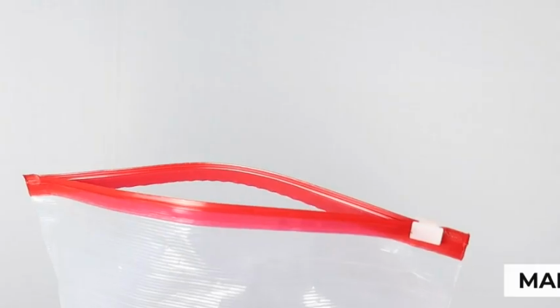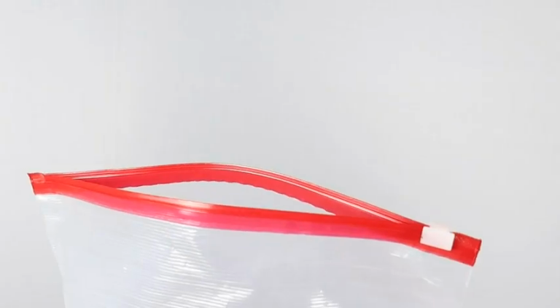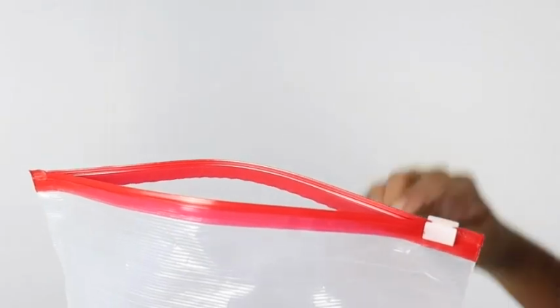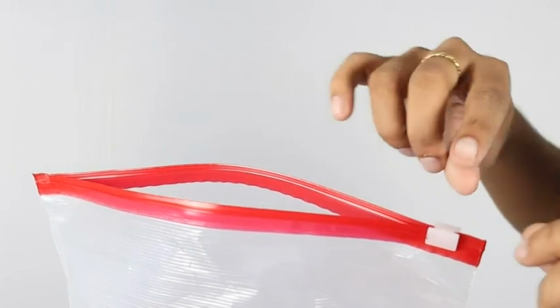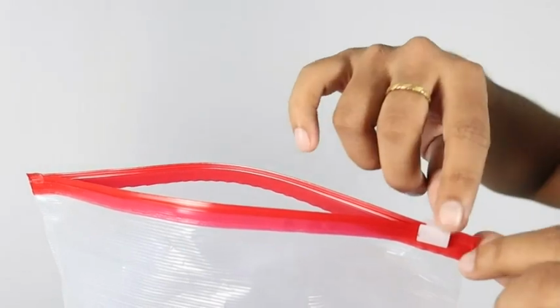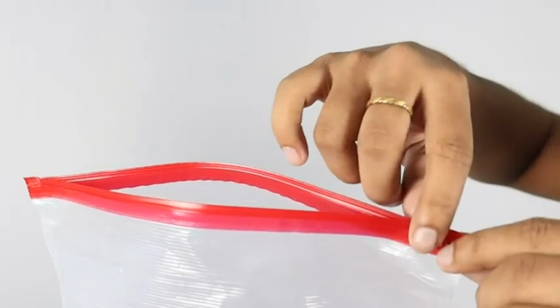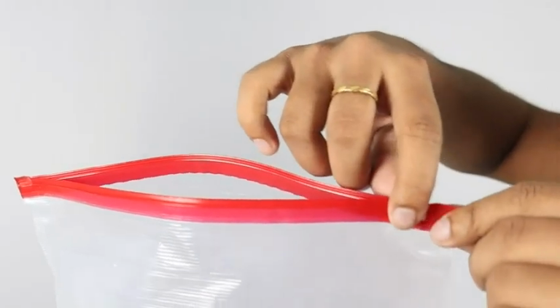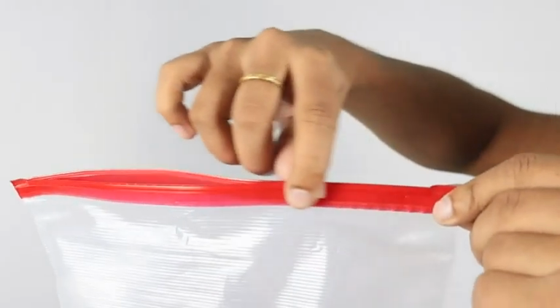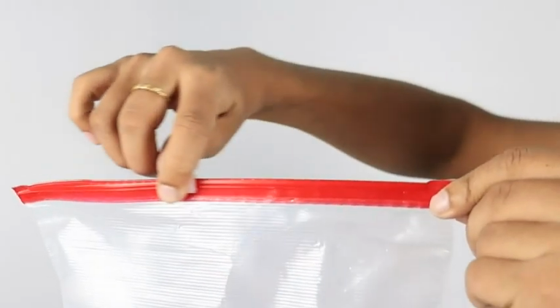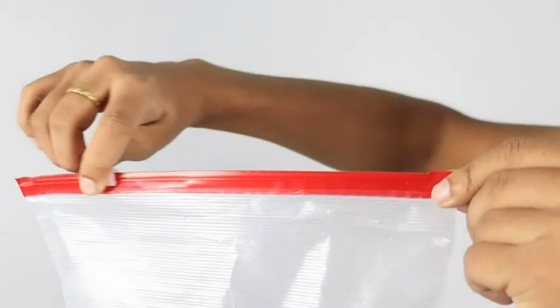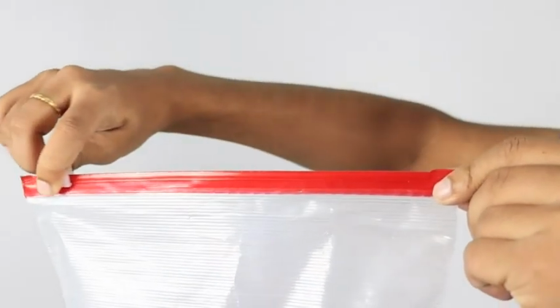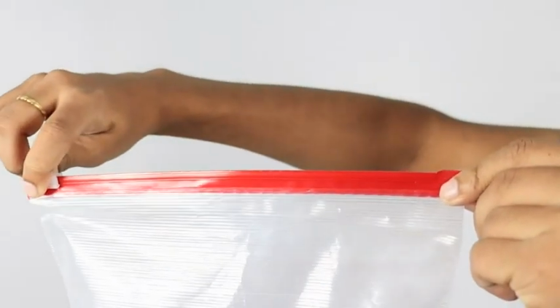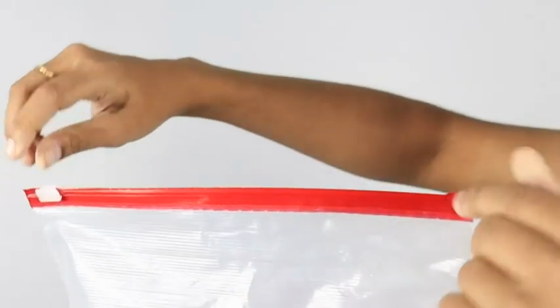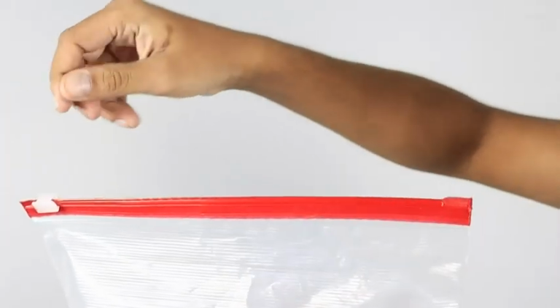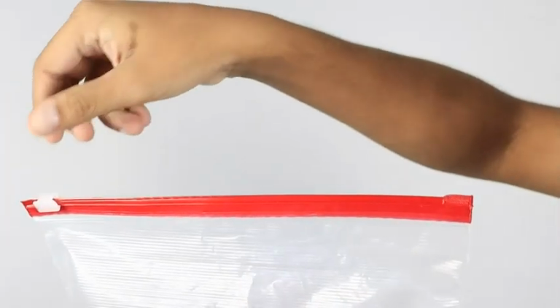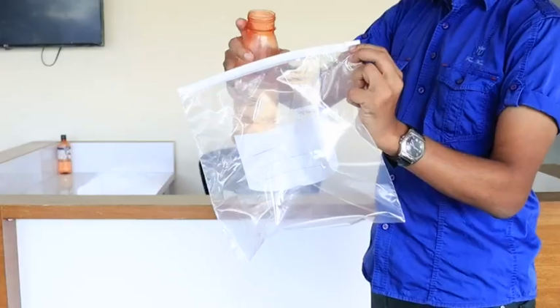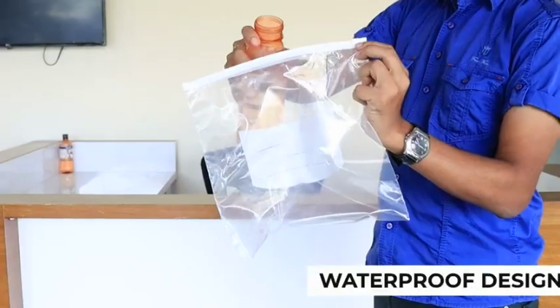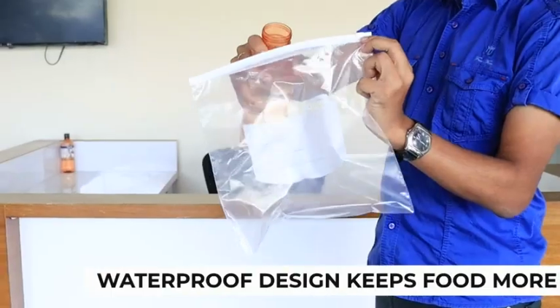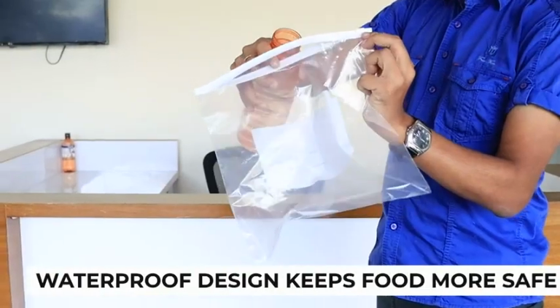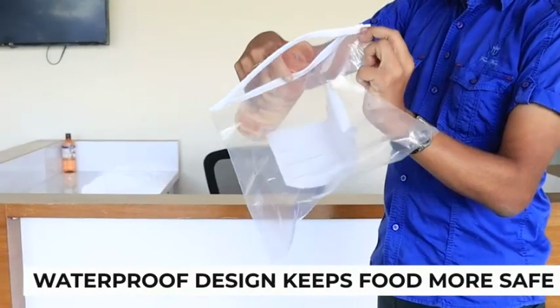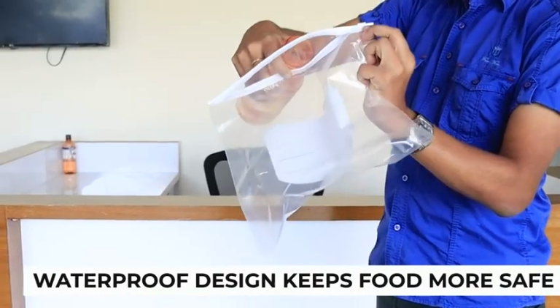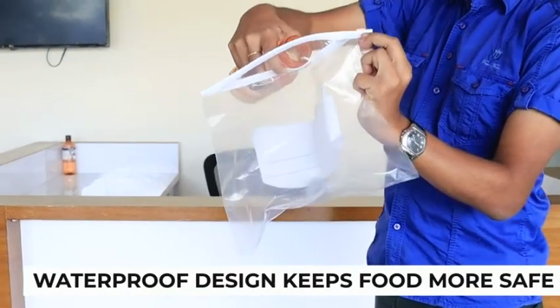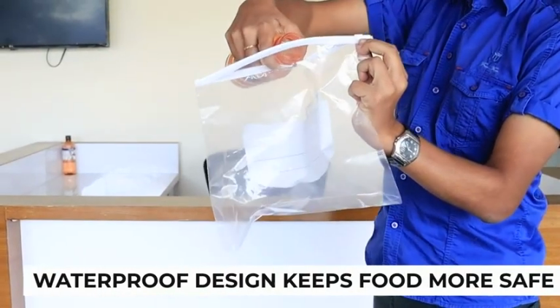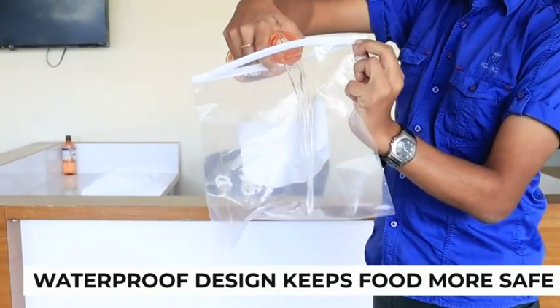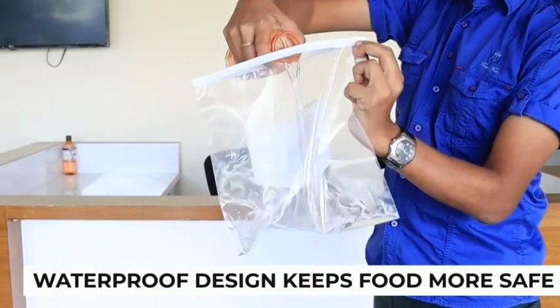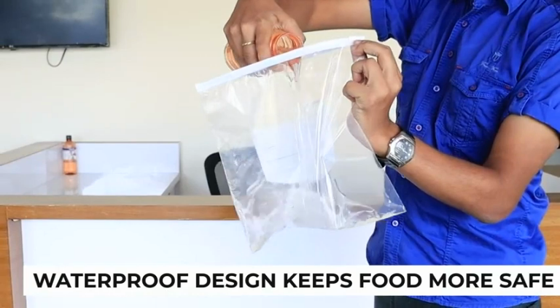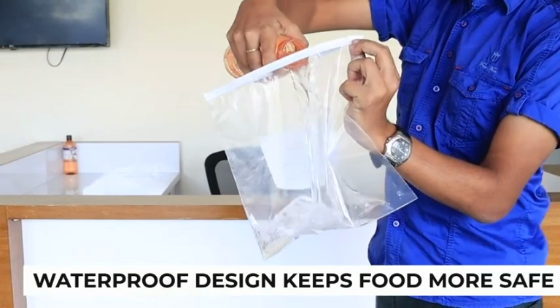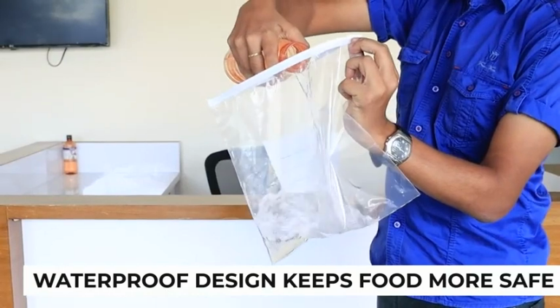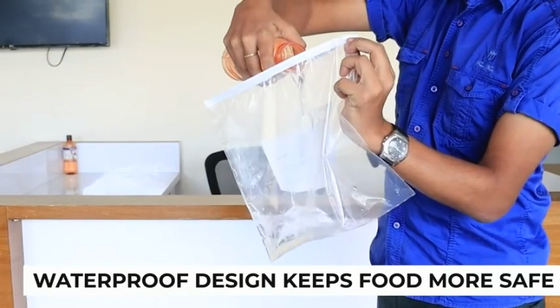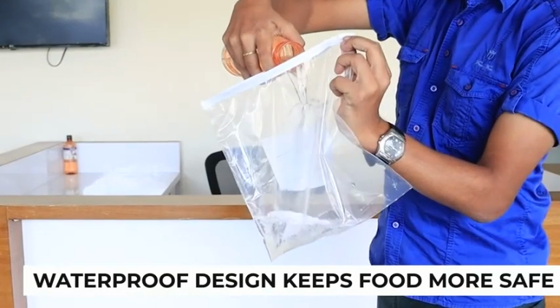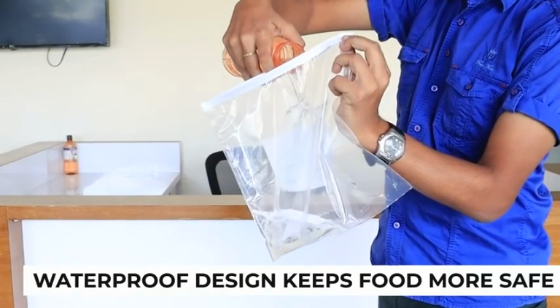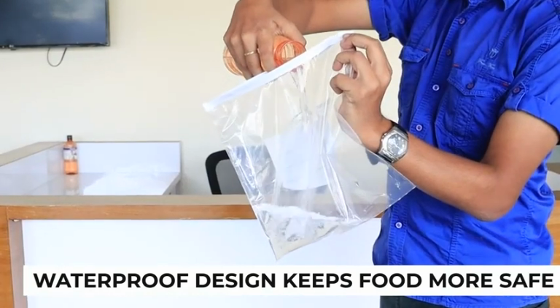It comes with a zipper that makes packing more convenient, and features a waterproof design so you can store anything without any fear.